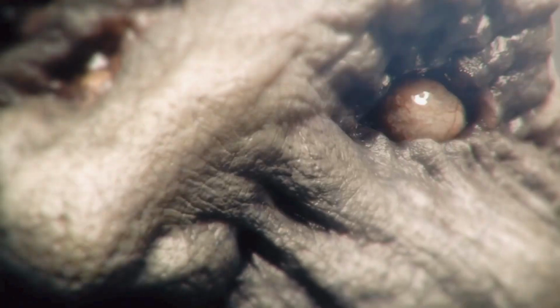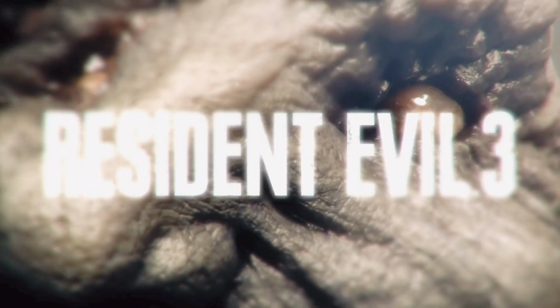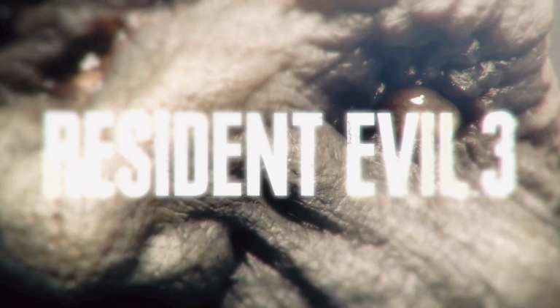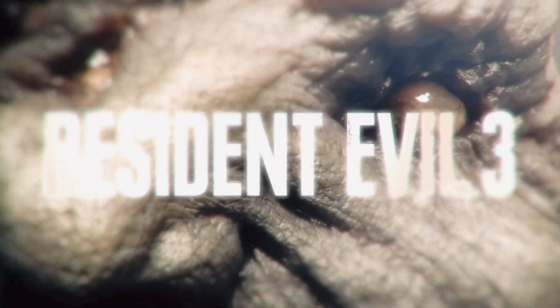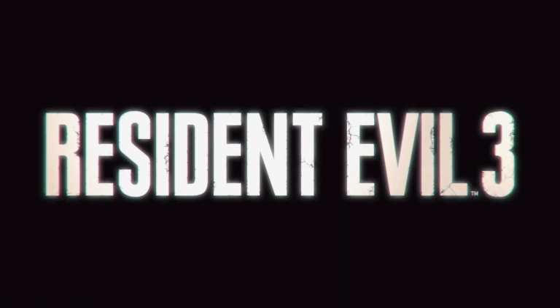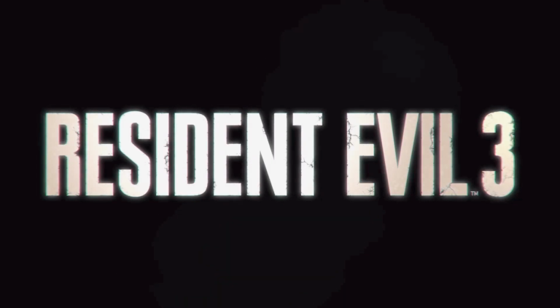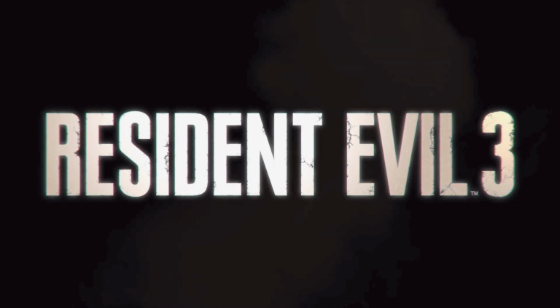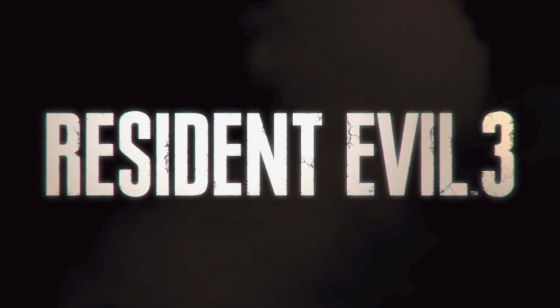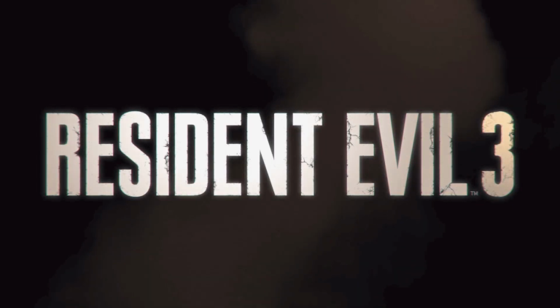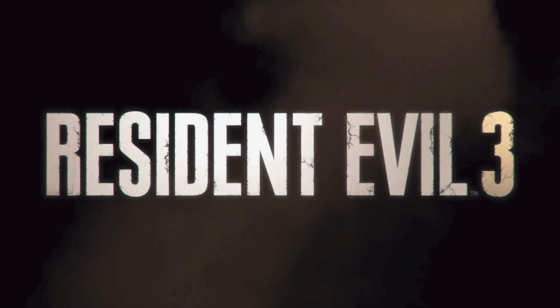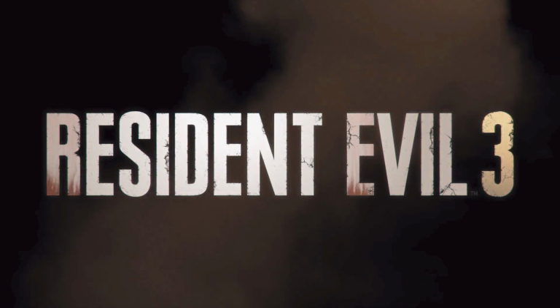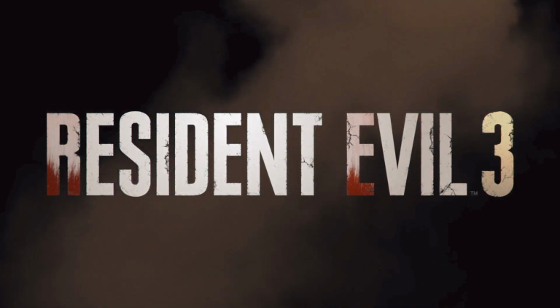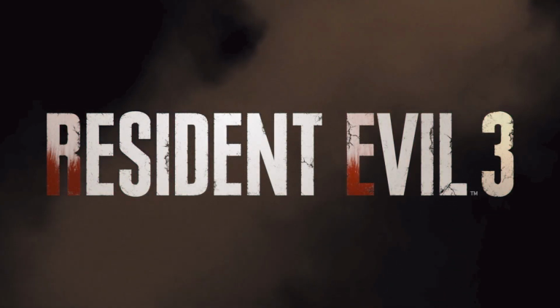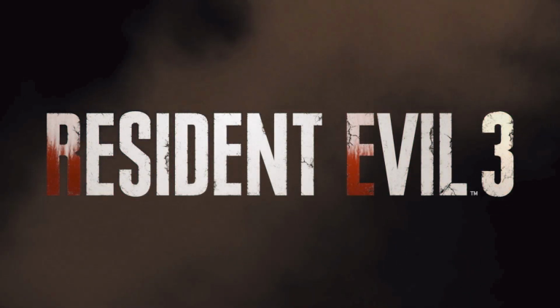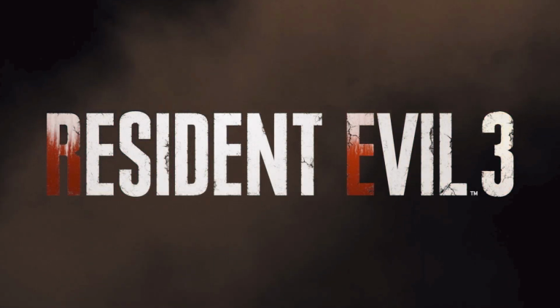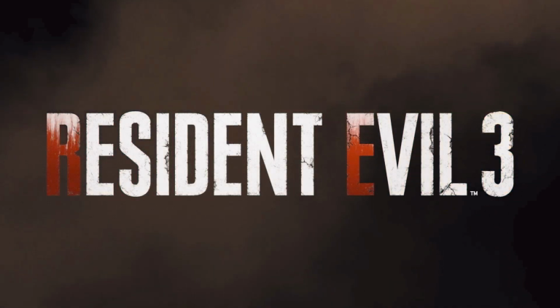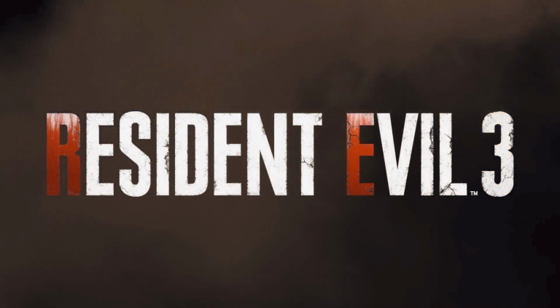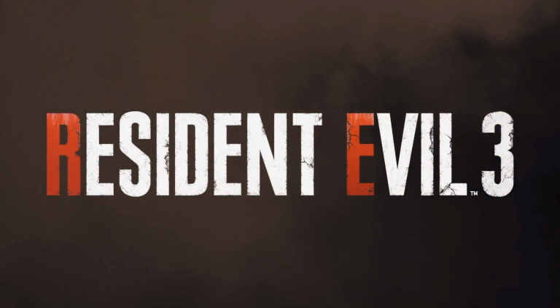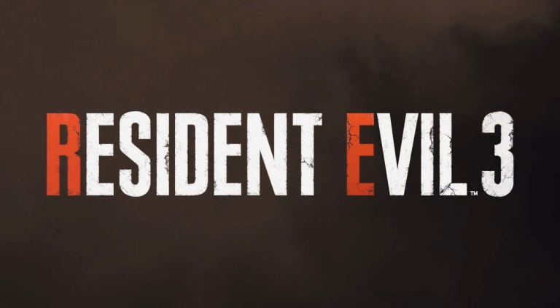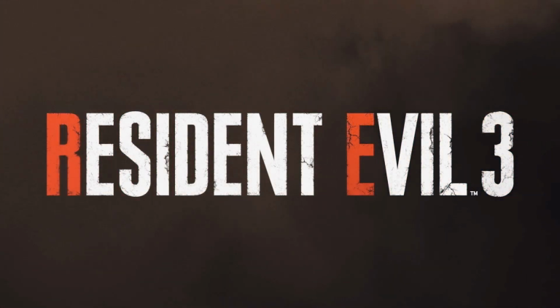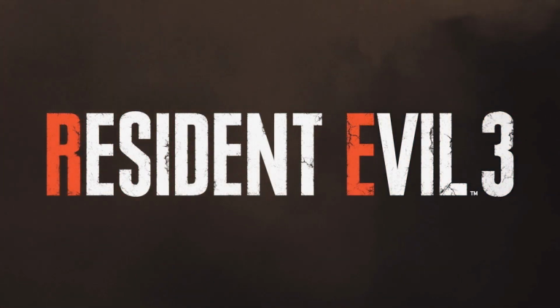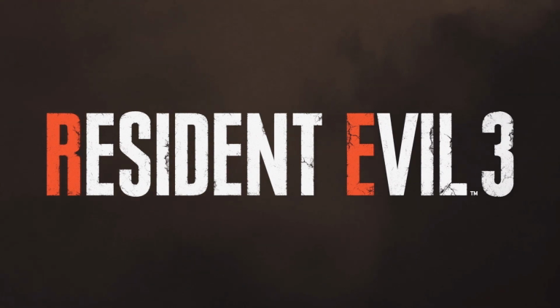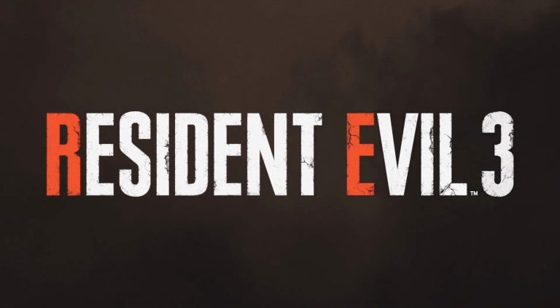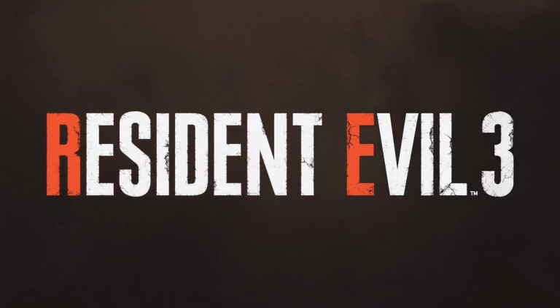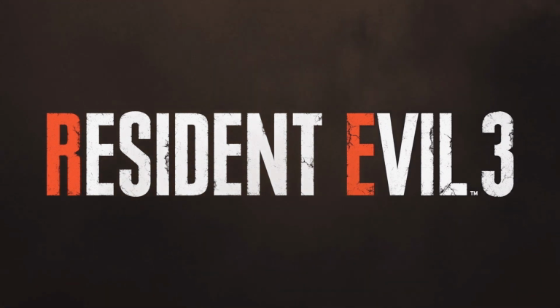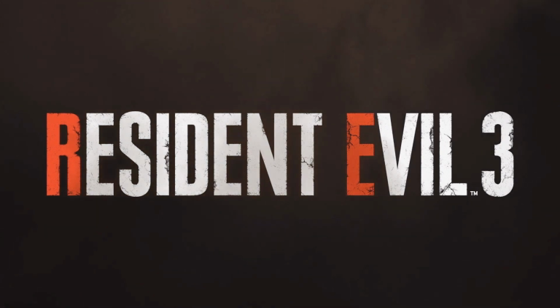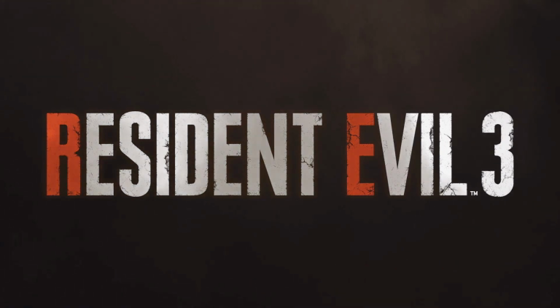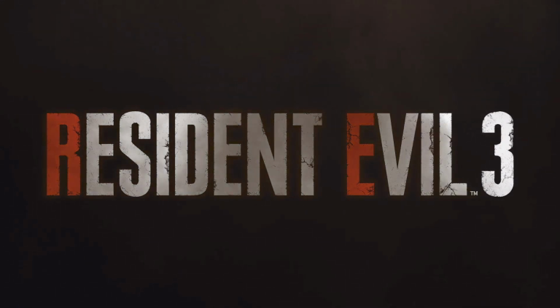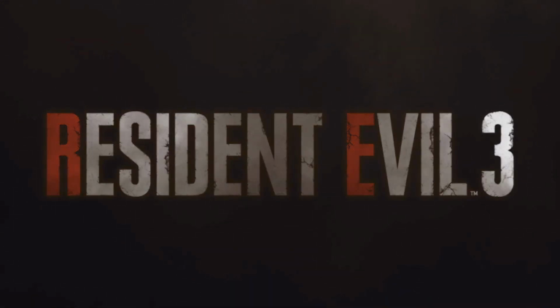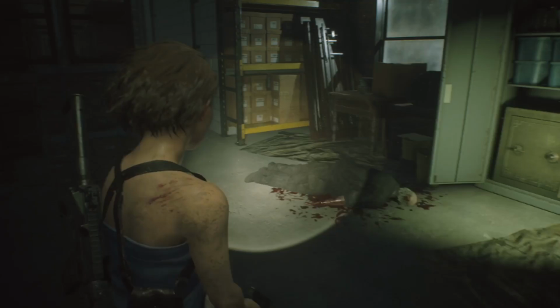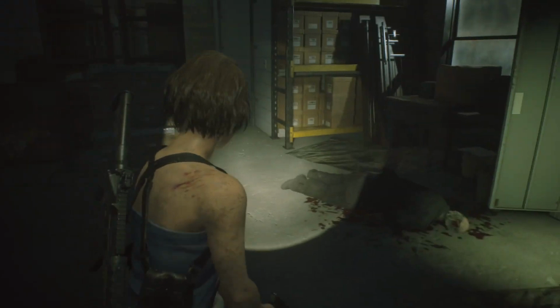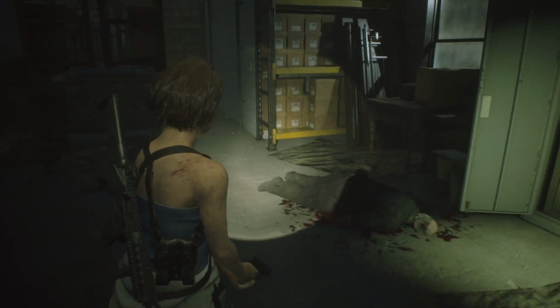Hi everyone, it's the Trophy Hunters here and in this video I'm going to show you how to get the safe code for the safe in the storage room.